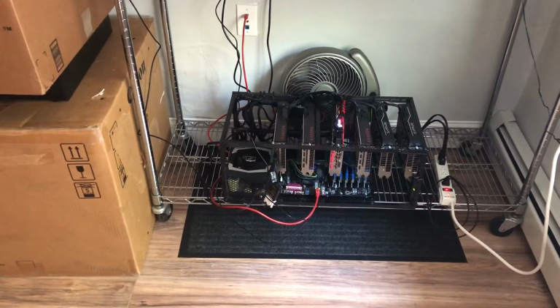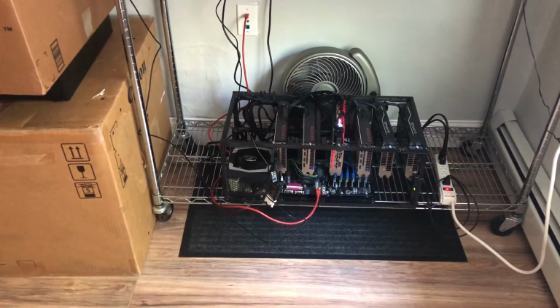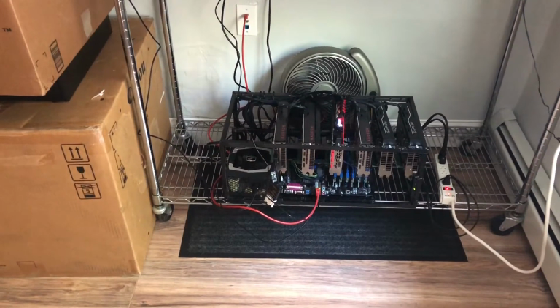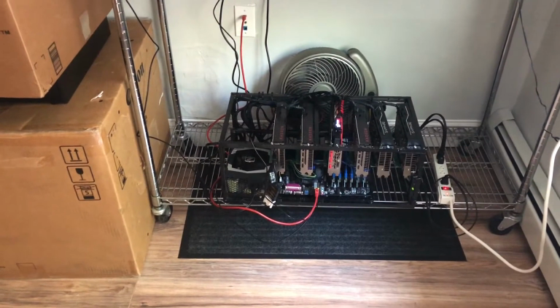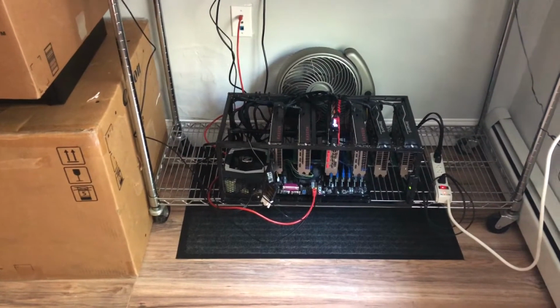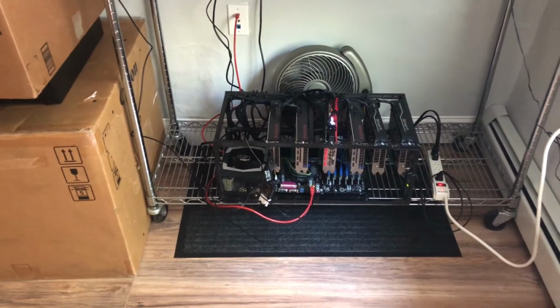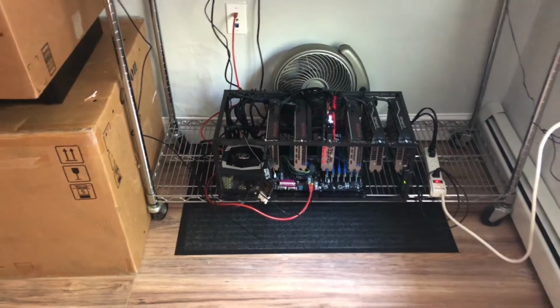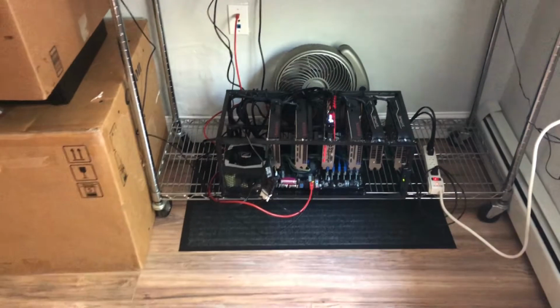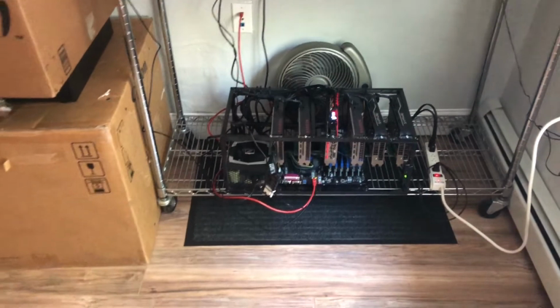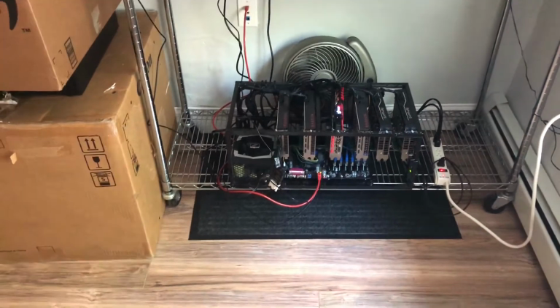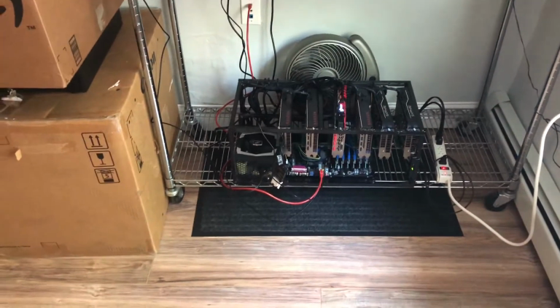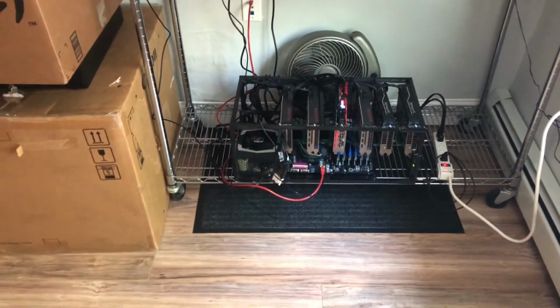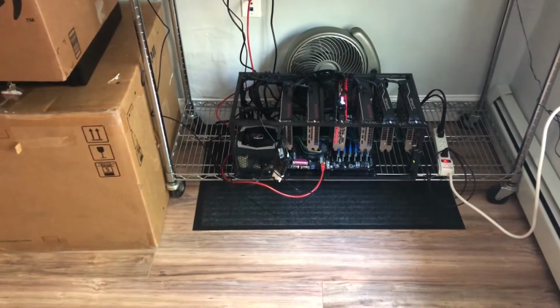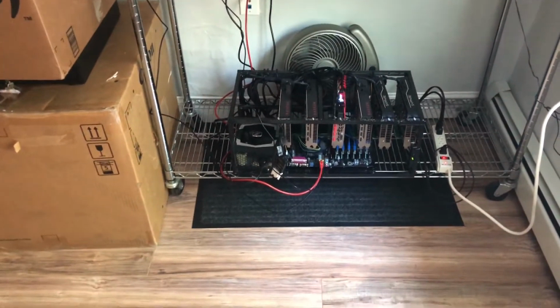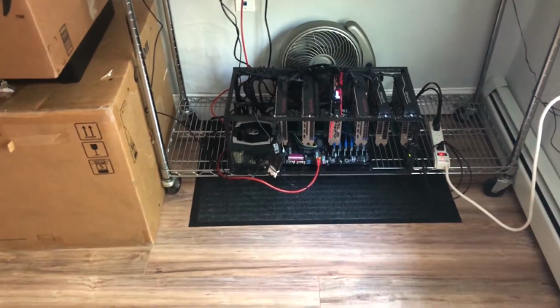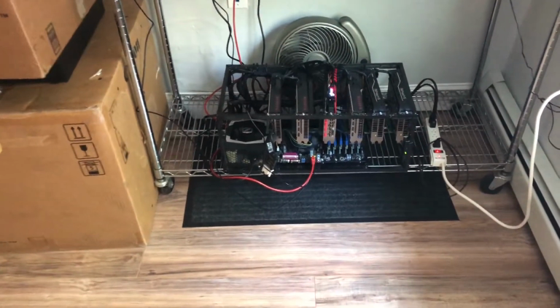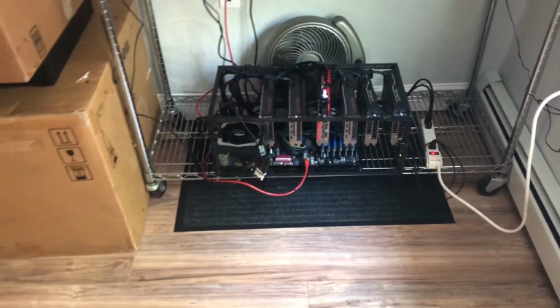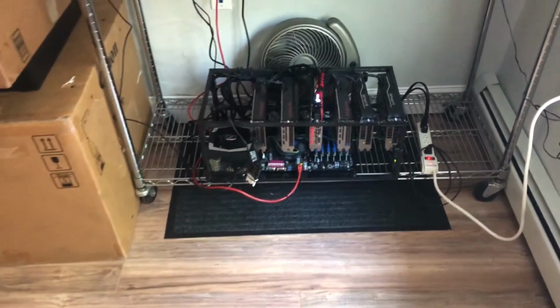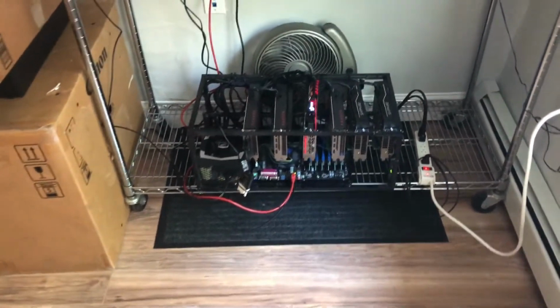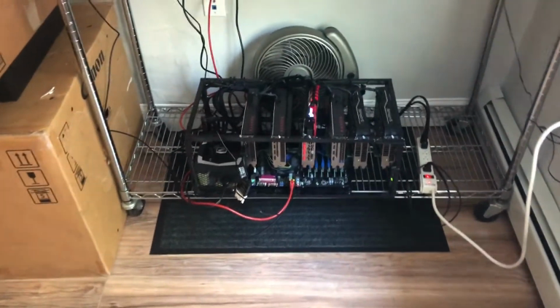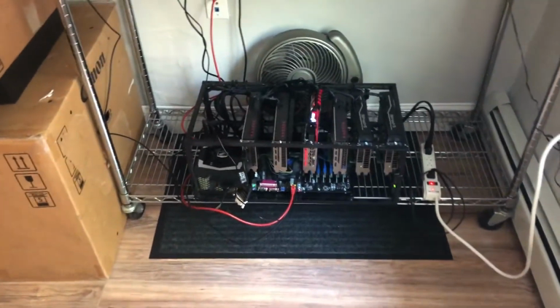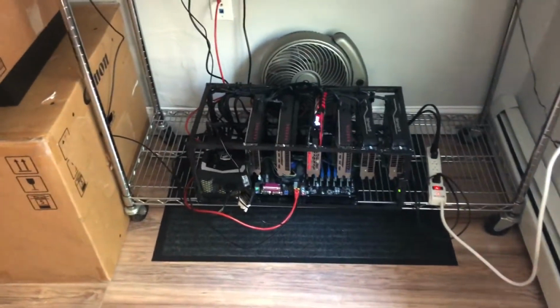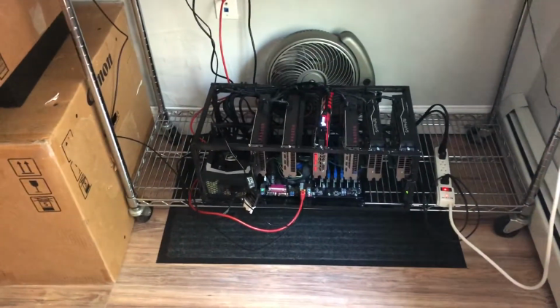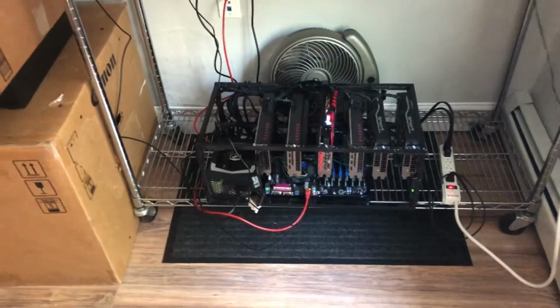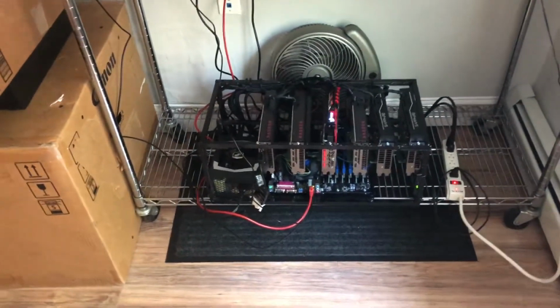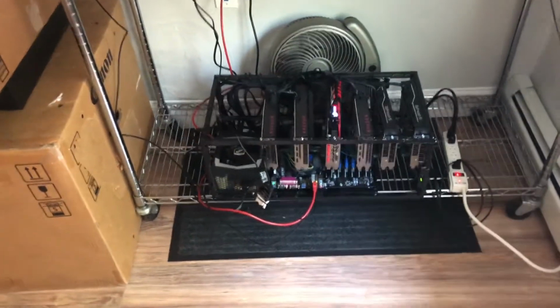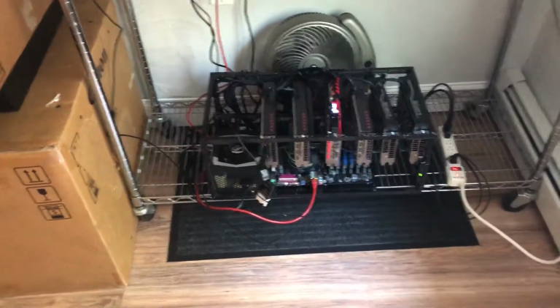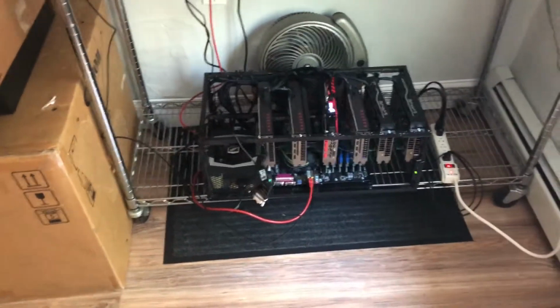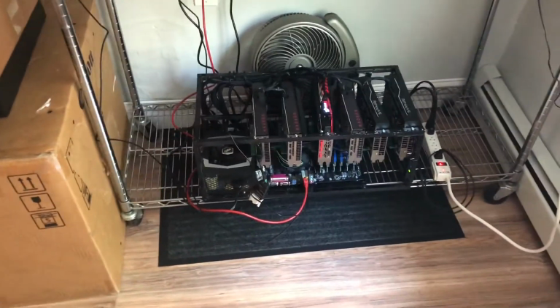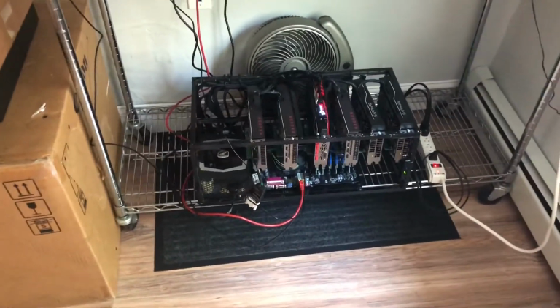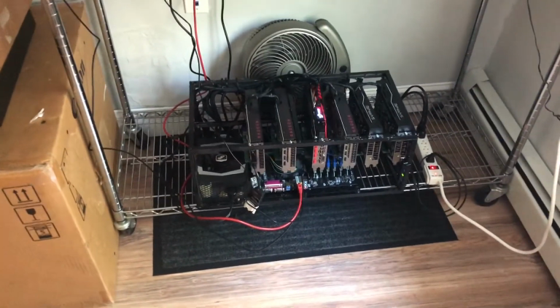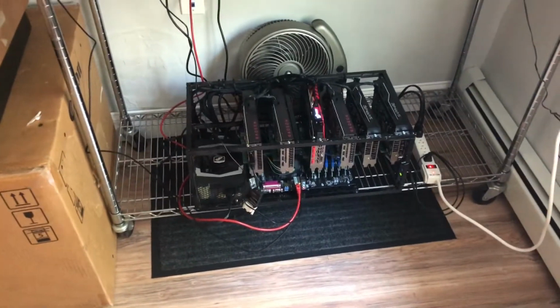Hey guys, this is Nick from ReviewOutlaw.com. Today I want to show you my three mining rigs that I have.